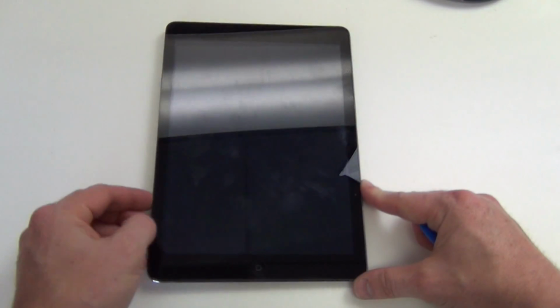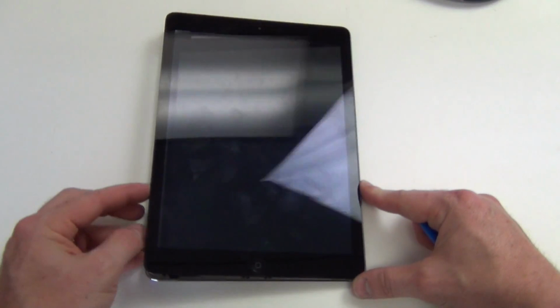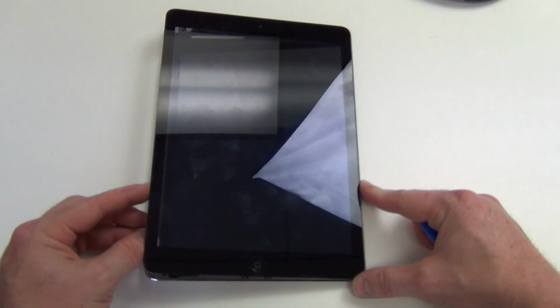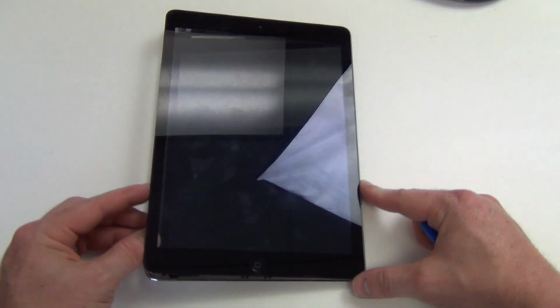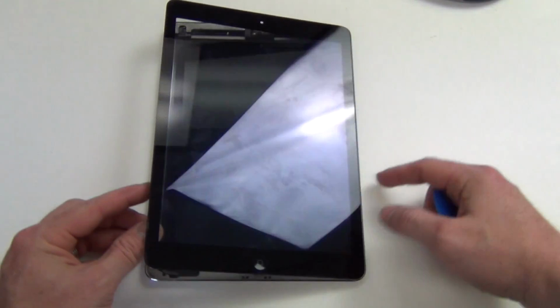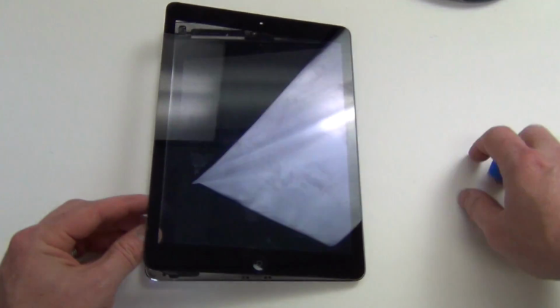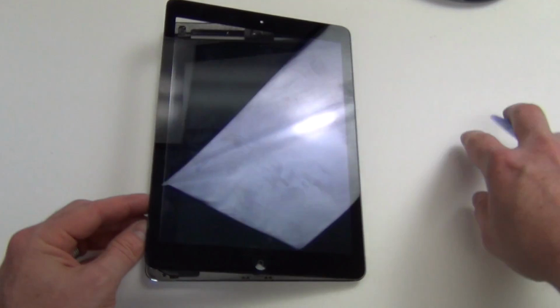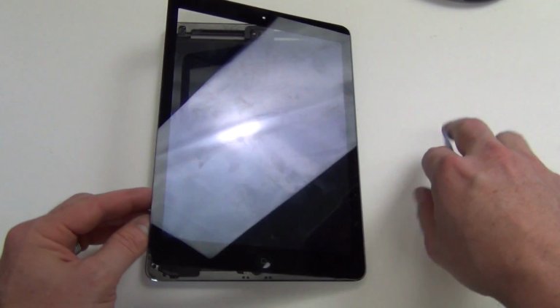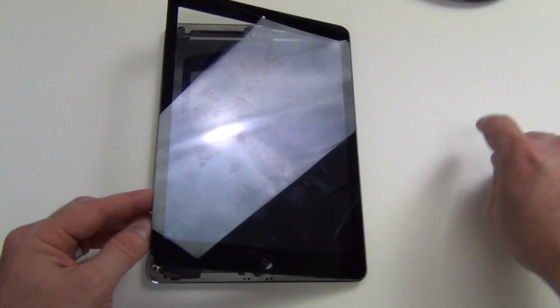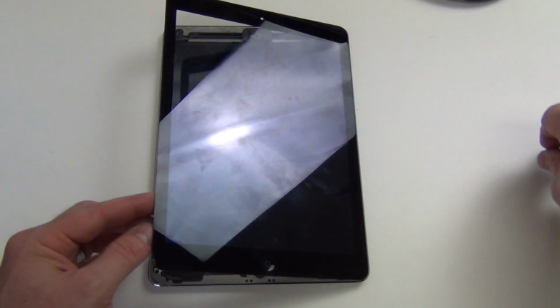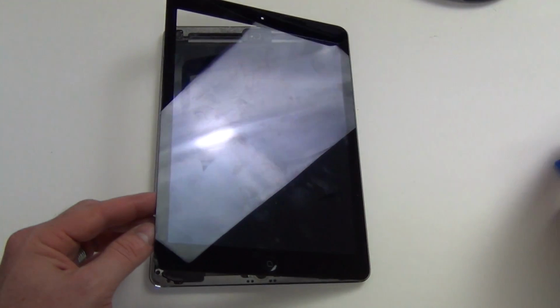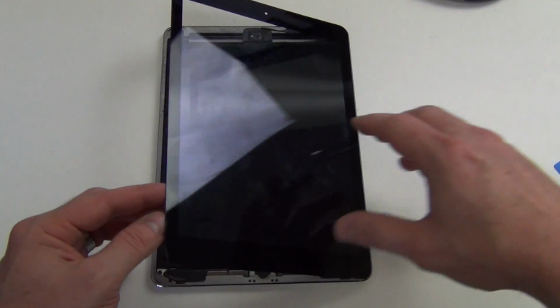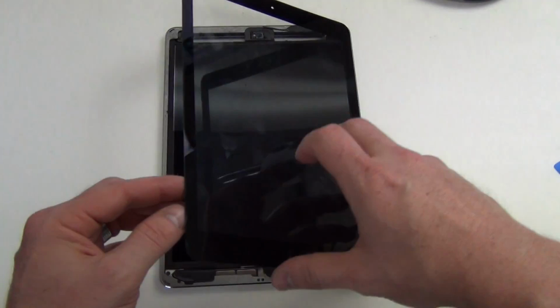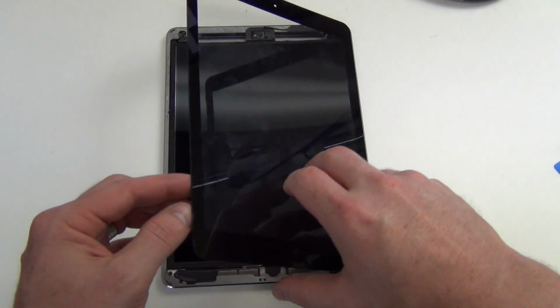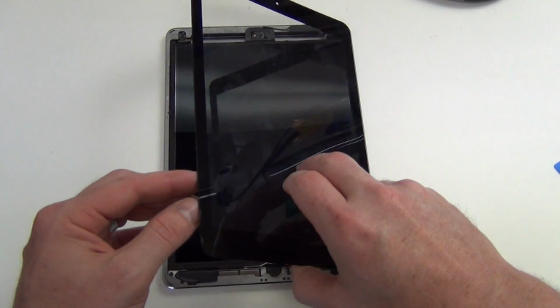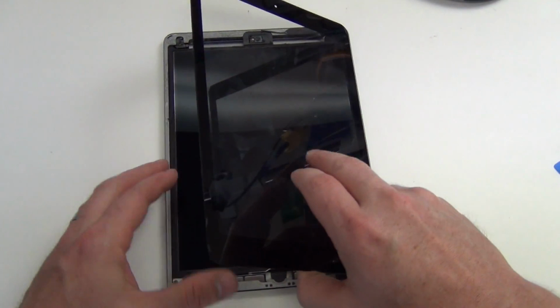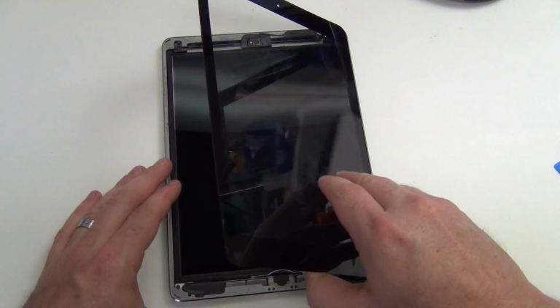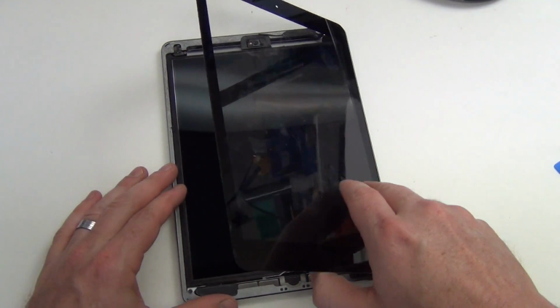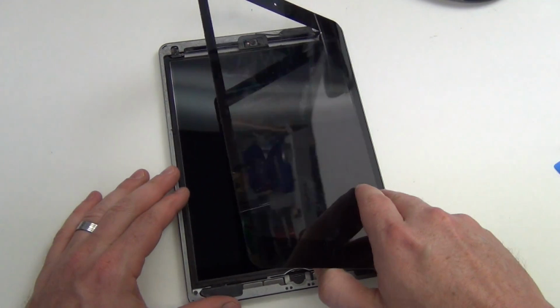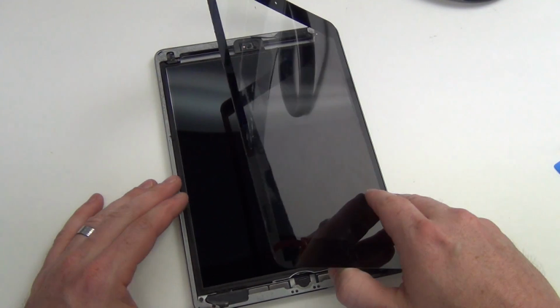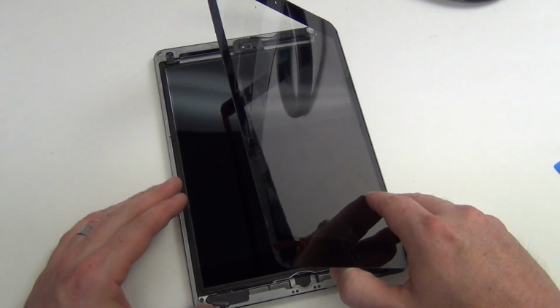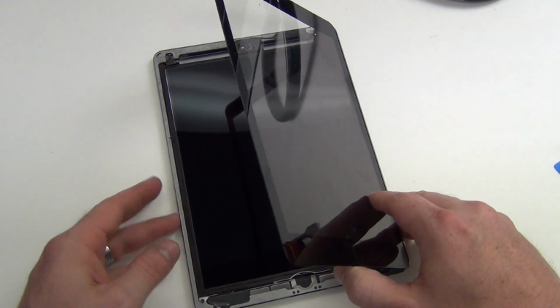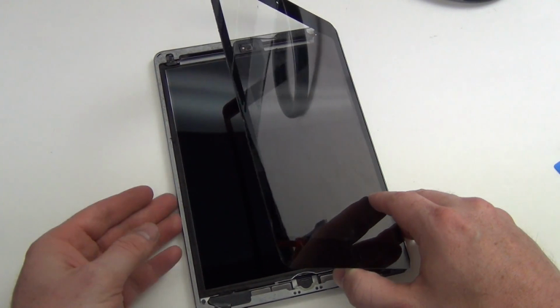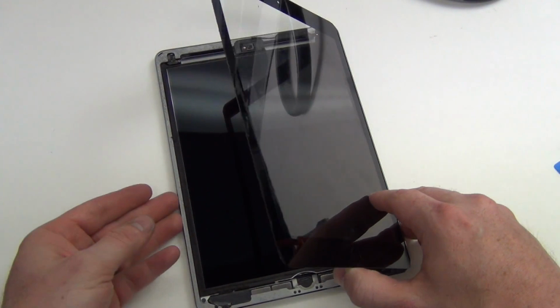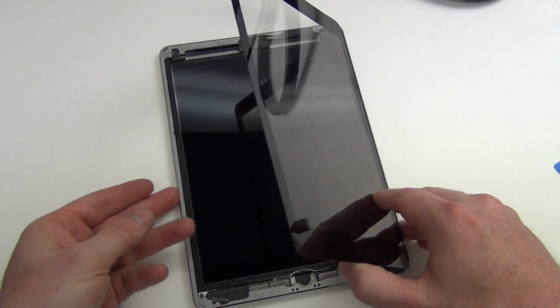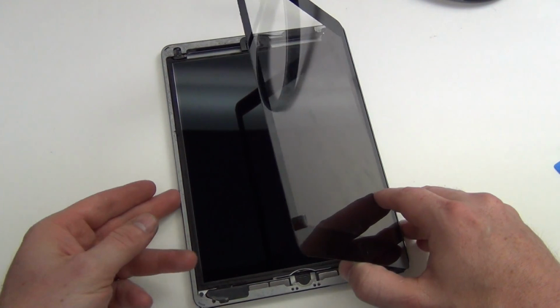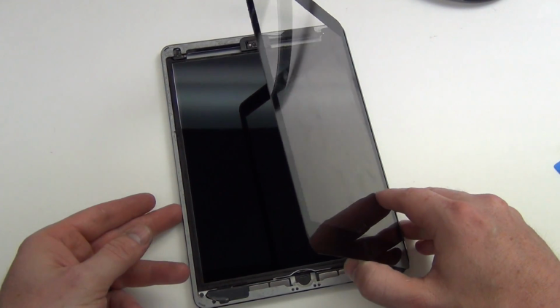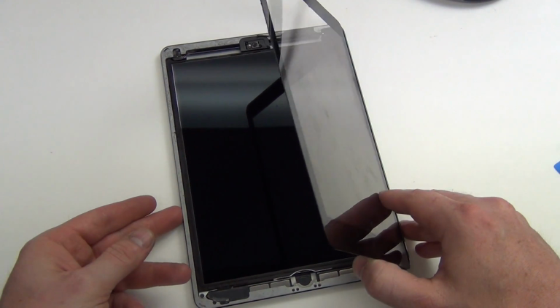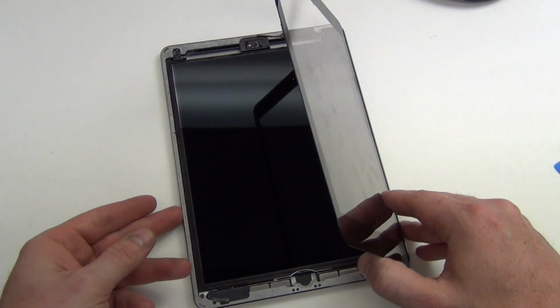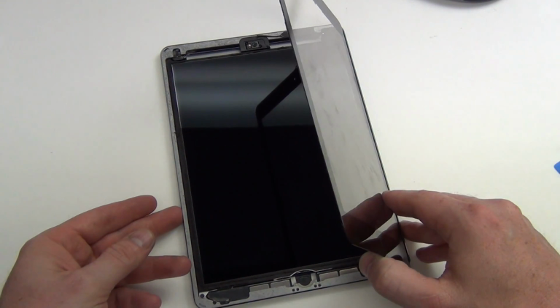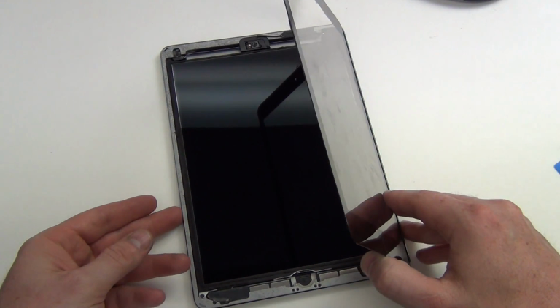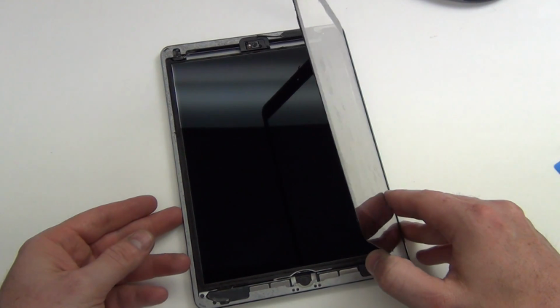Once the adhesive has been cut around the entire display, the glass digitizer will lift up like this.